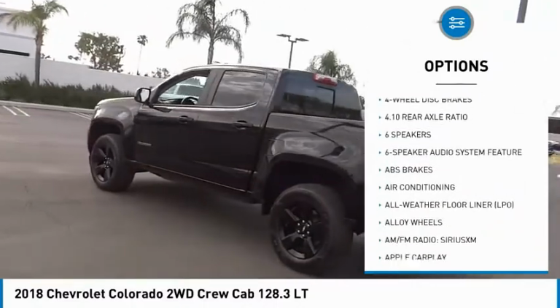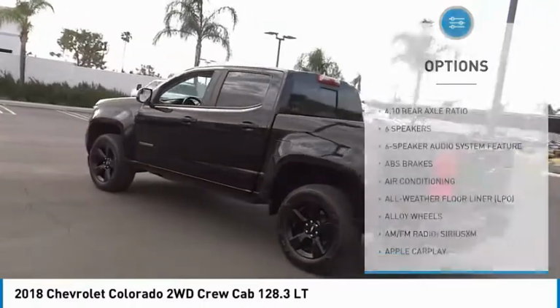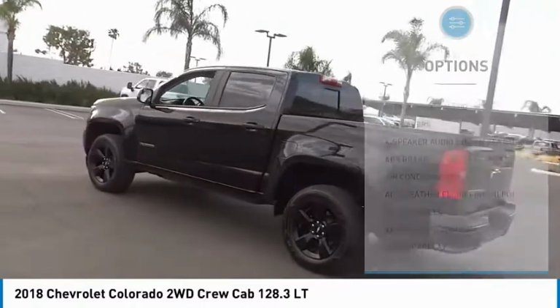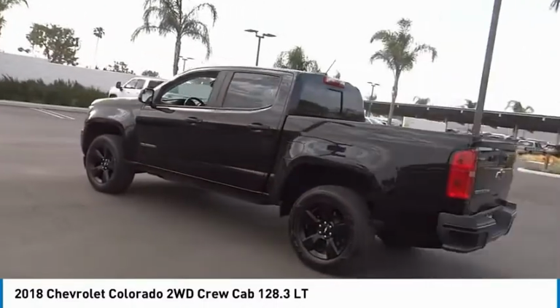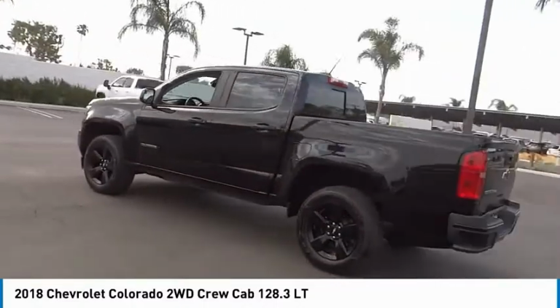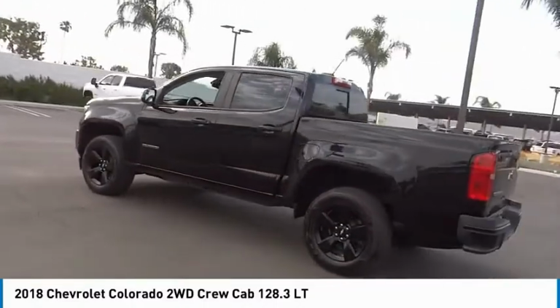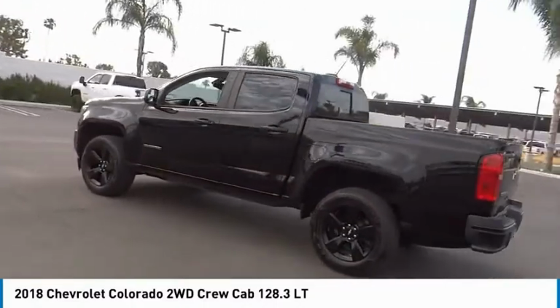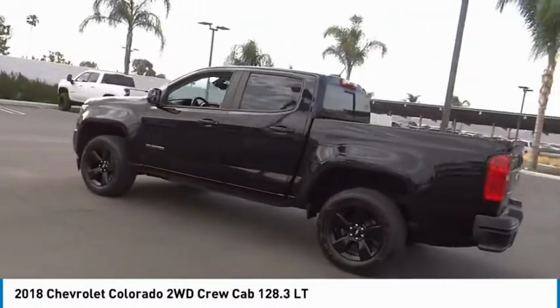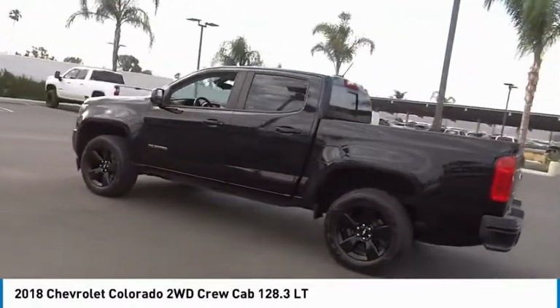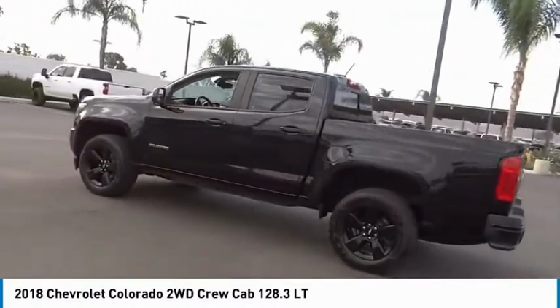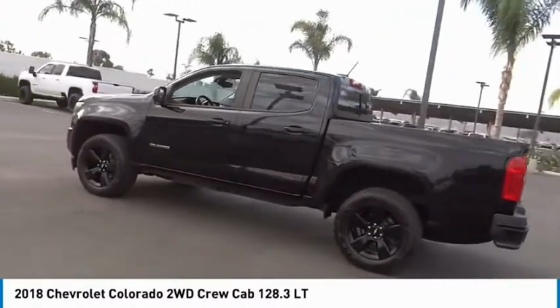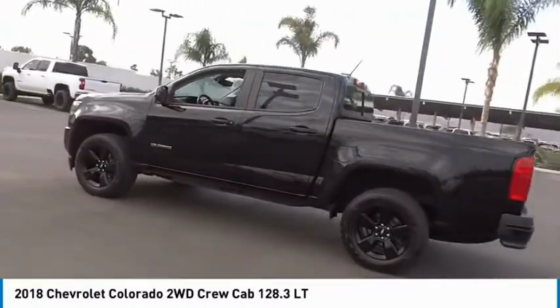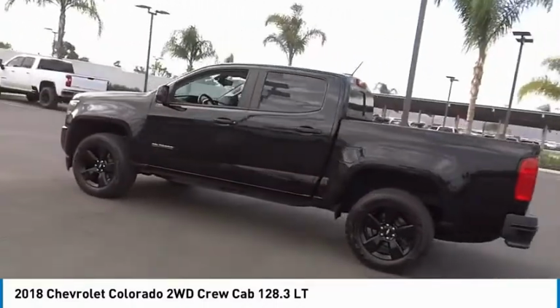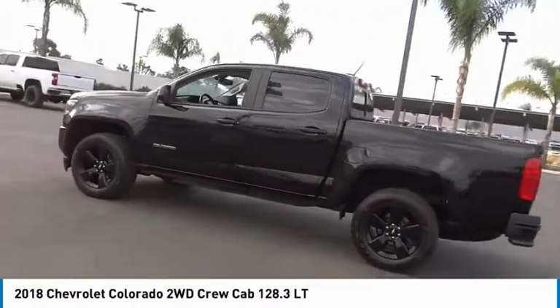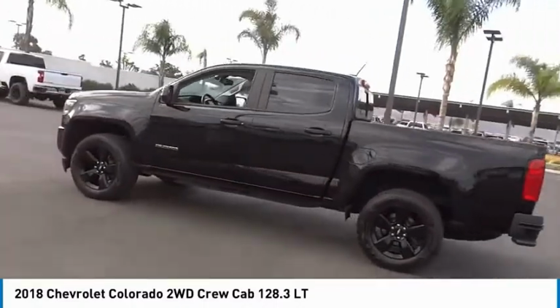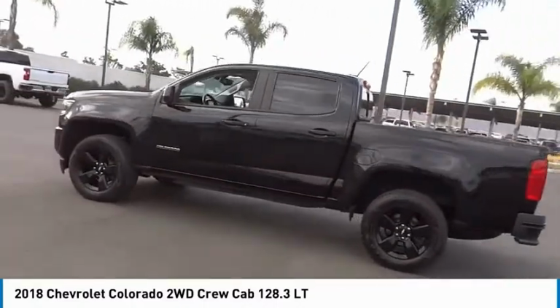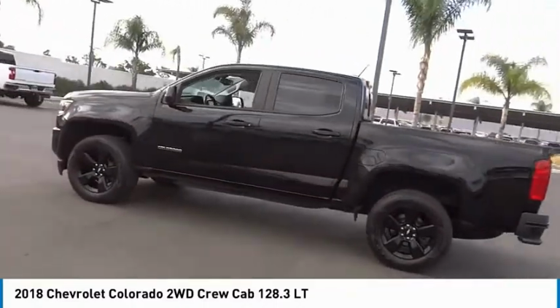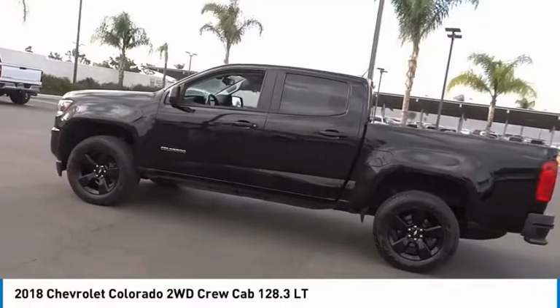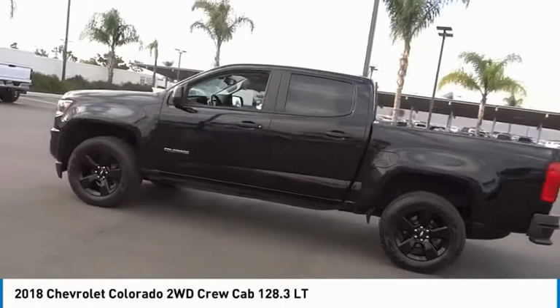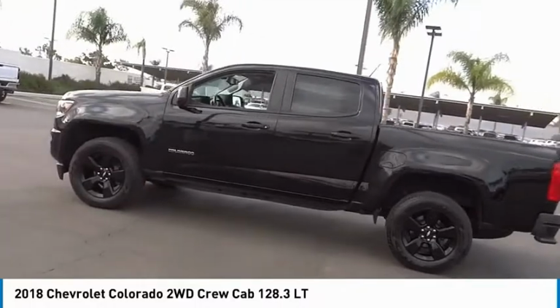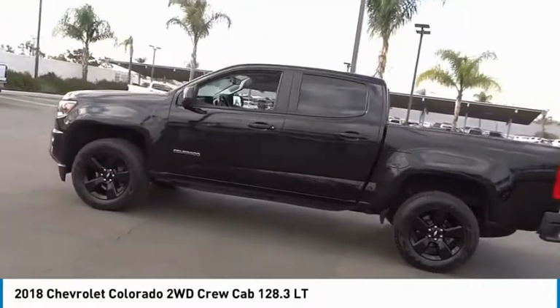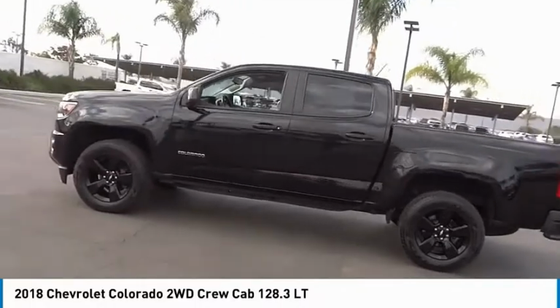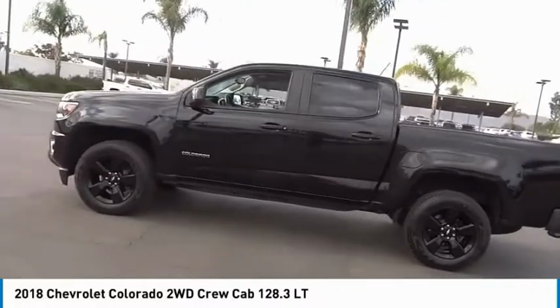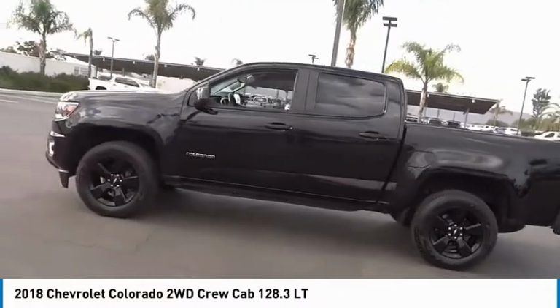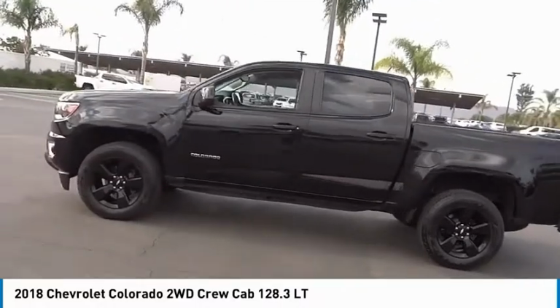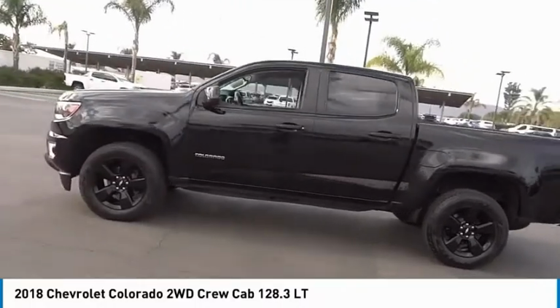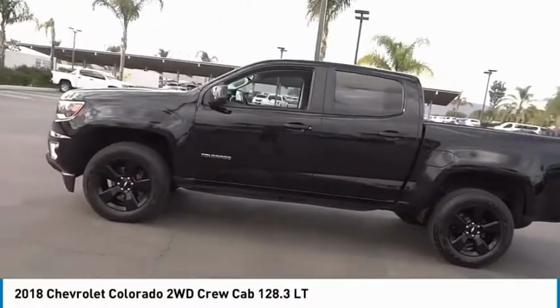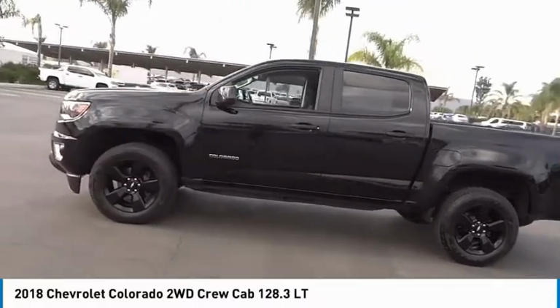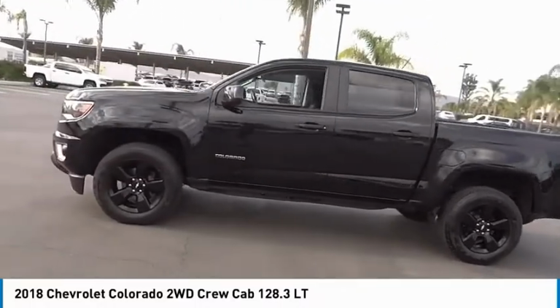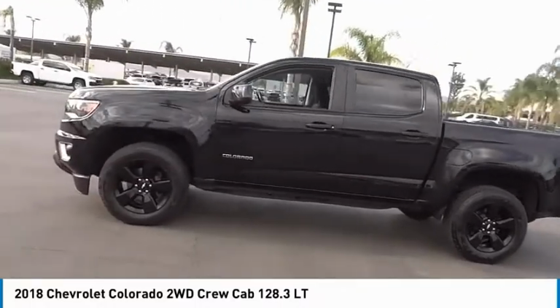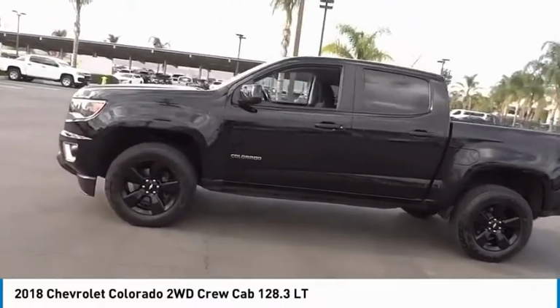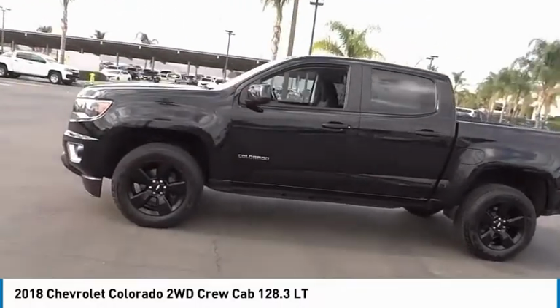Front wheel independent suspension, speed control, Sirius satellite radio, security system.